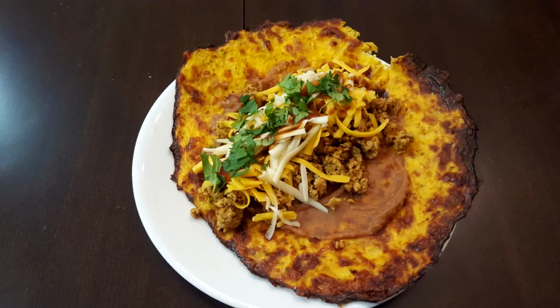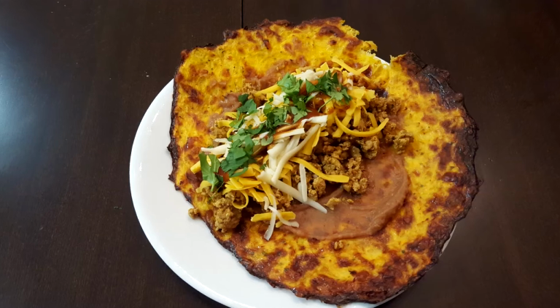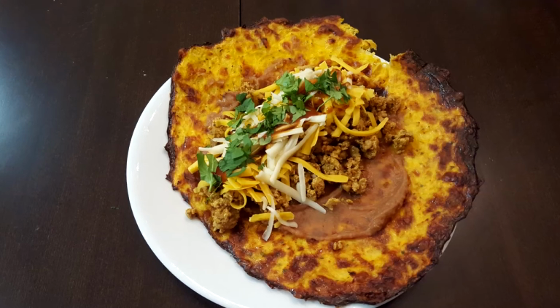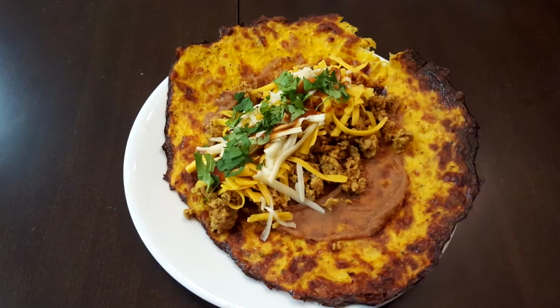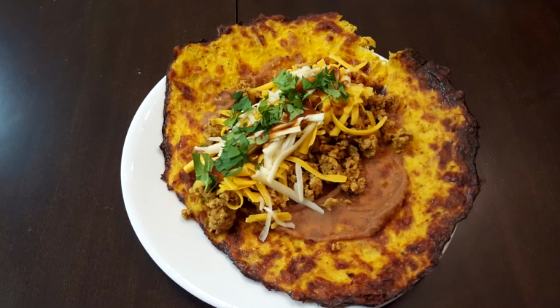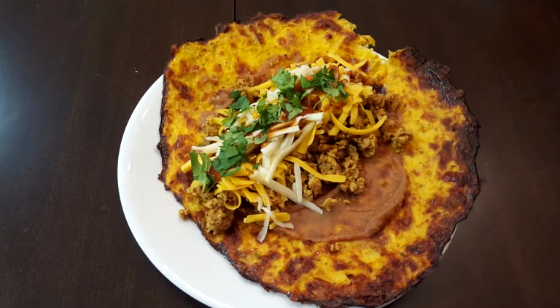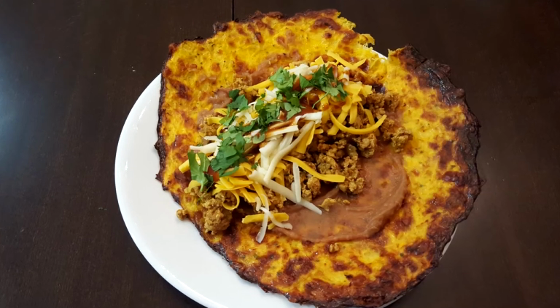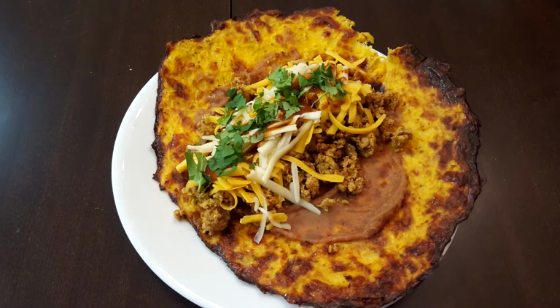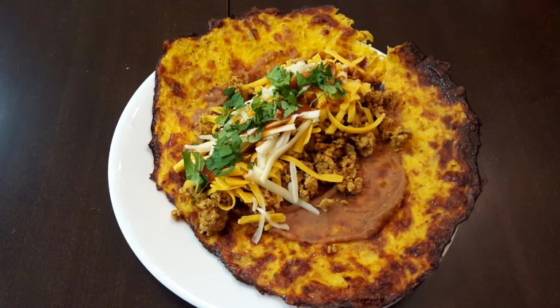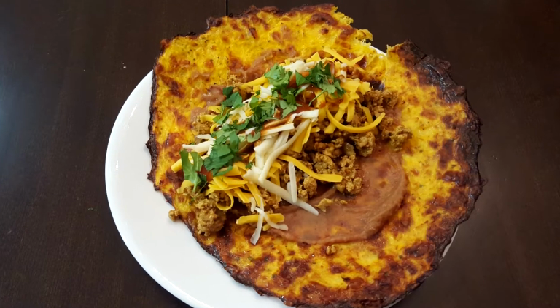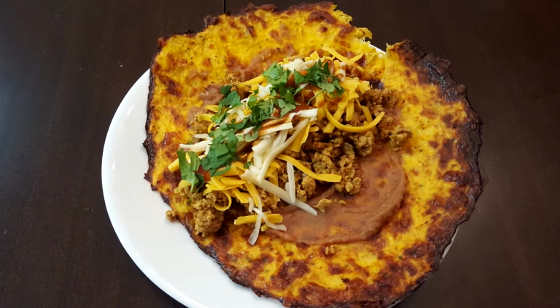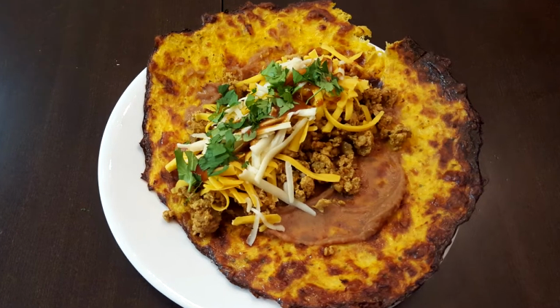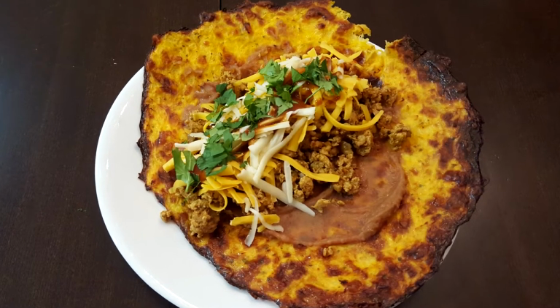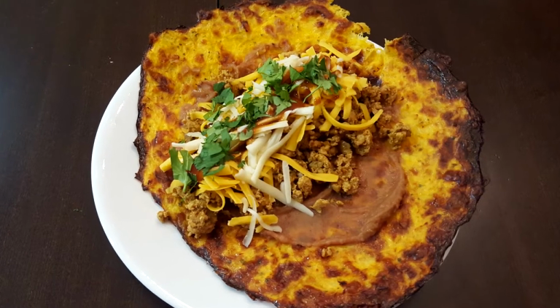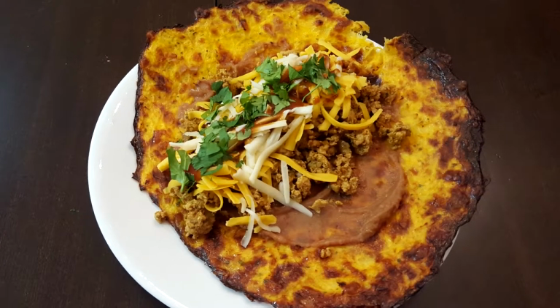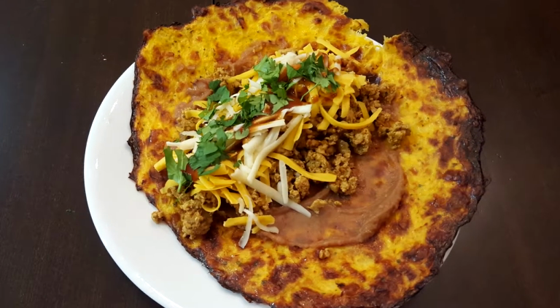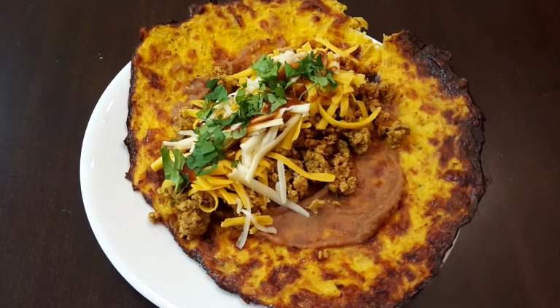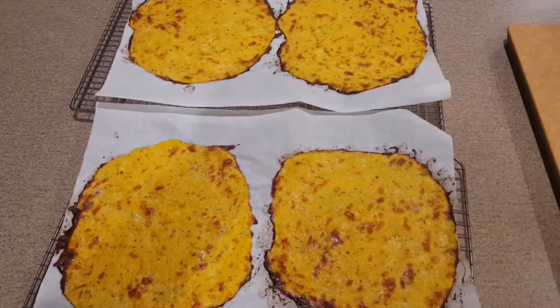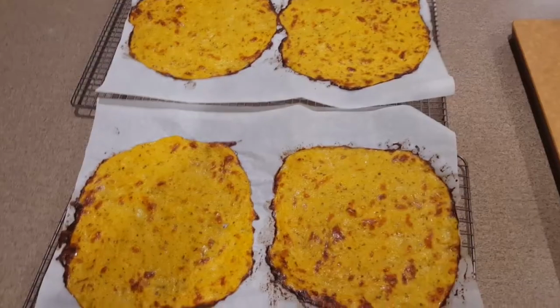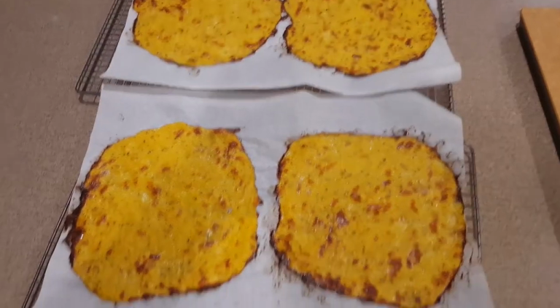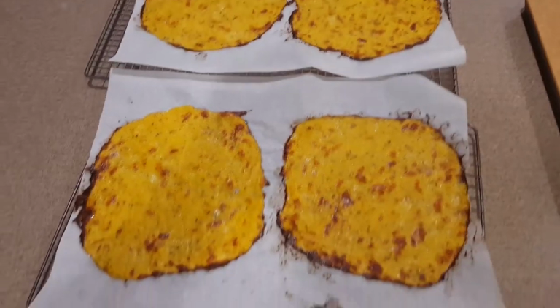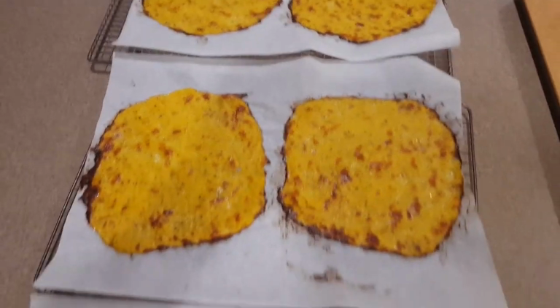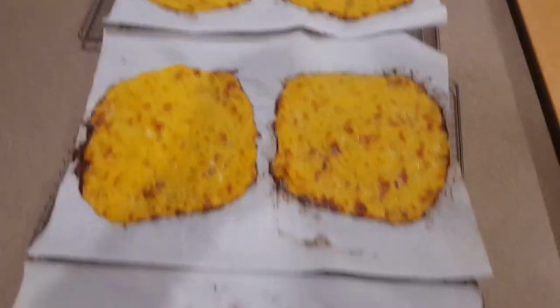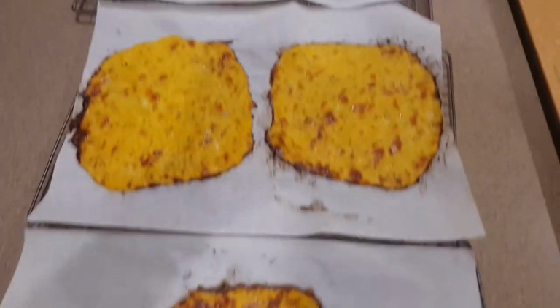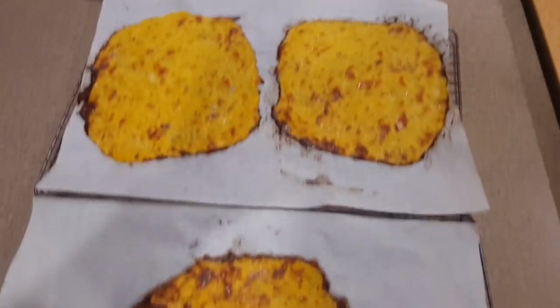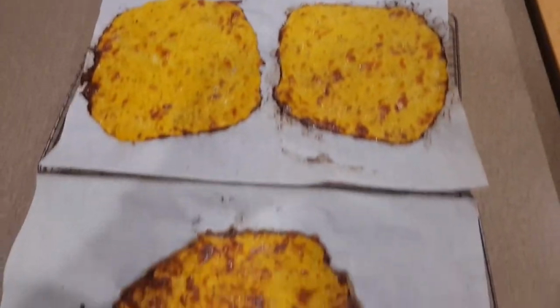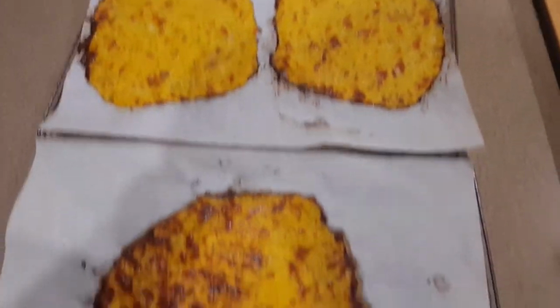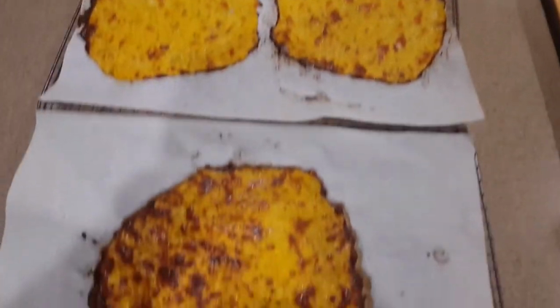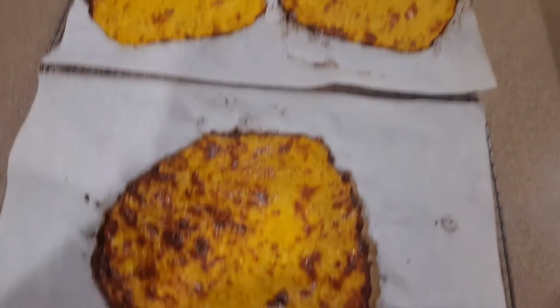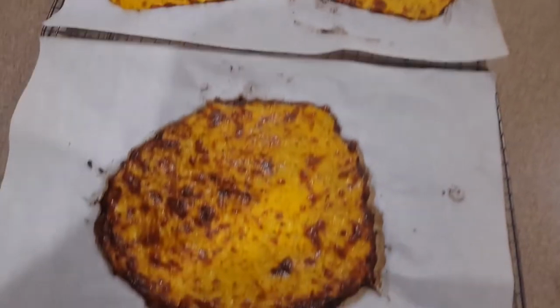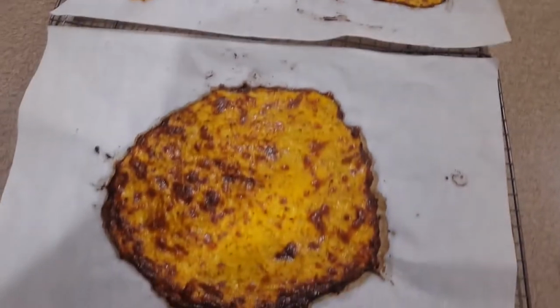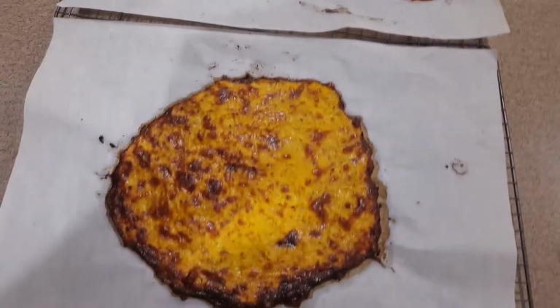I'm making another batch of wraps today, but unlike last time, we're making these ones out of spaghetti squash.